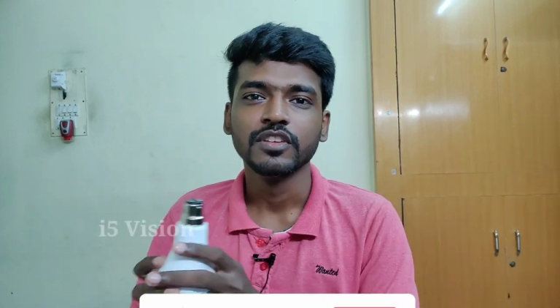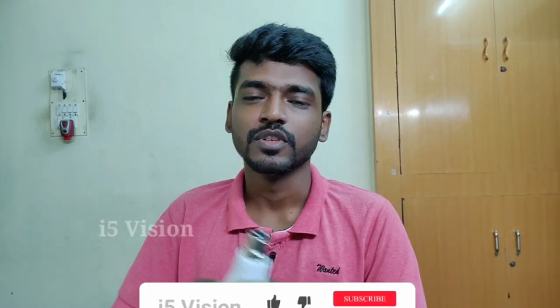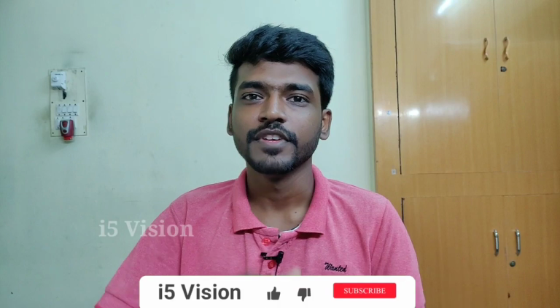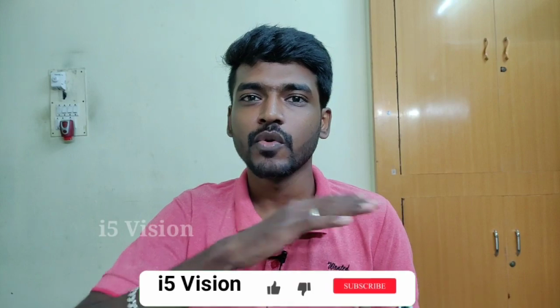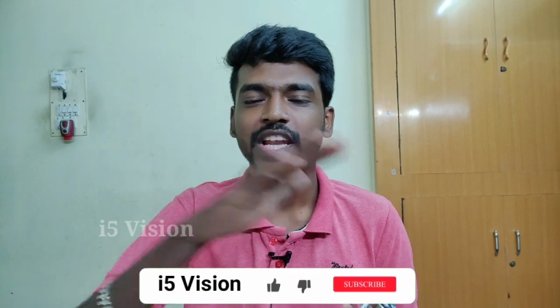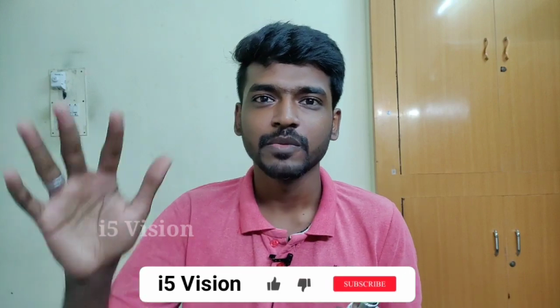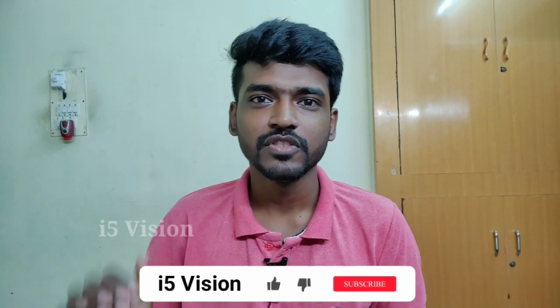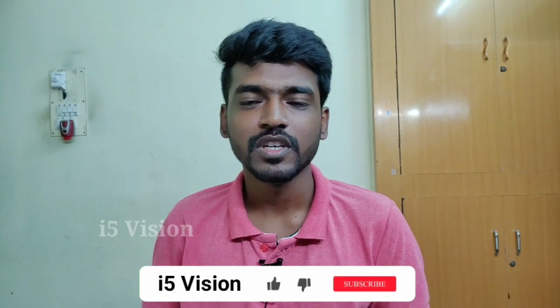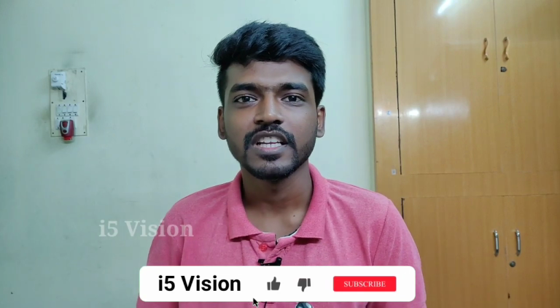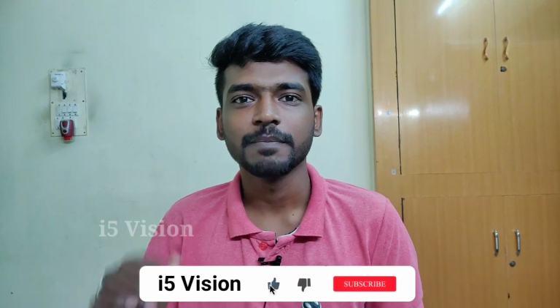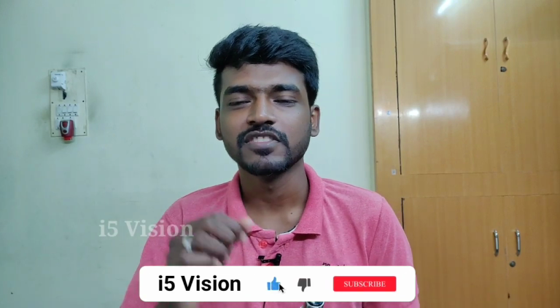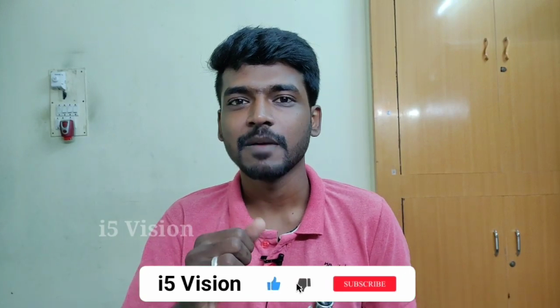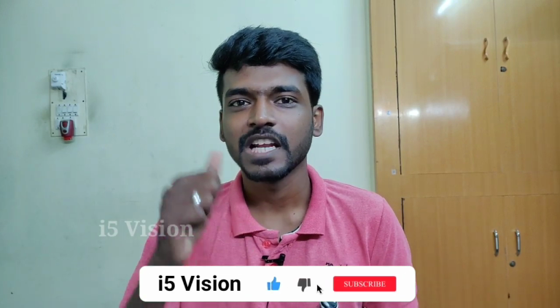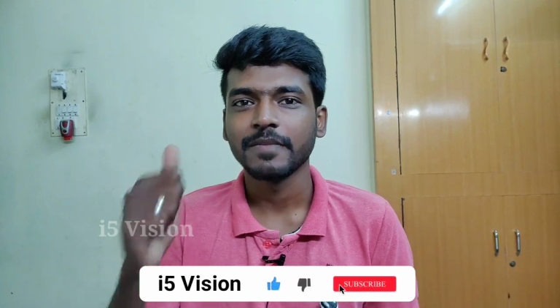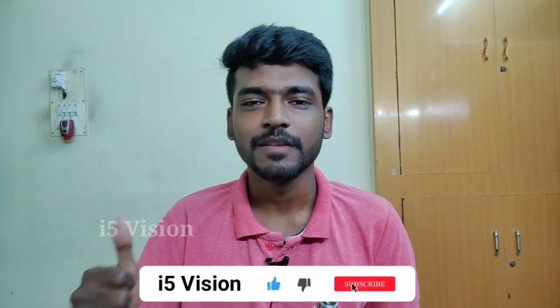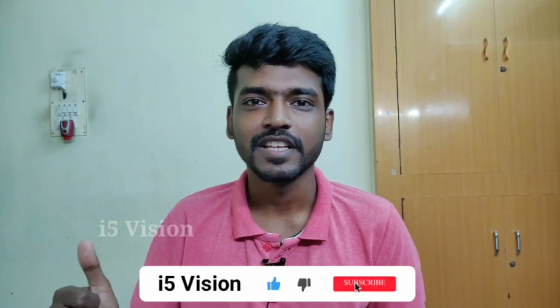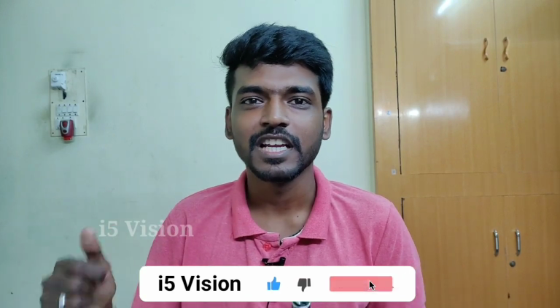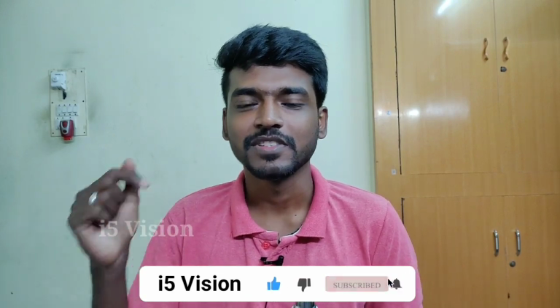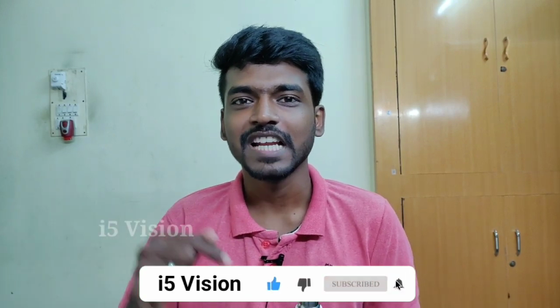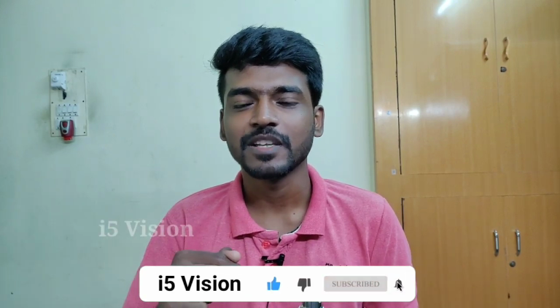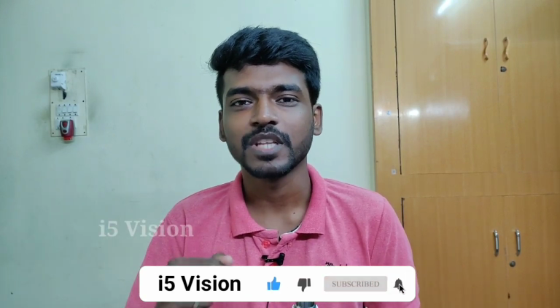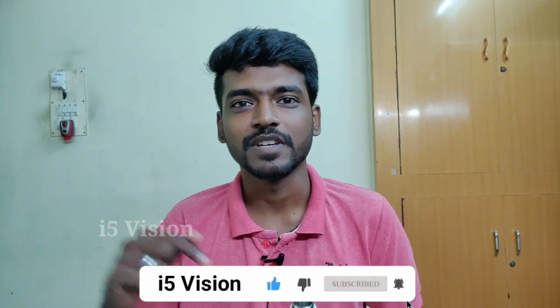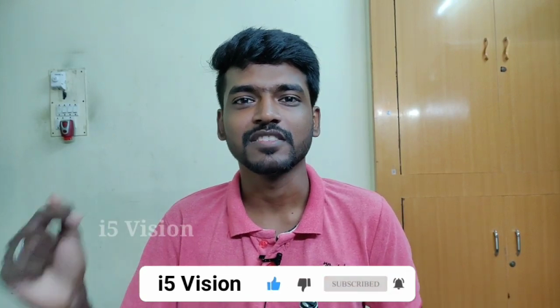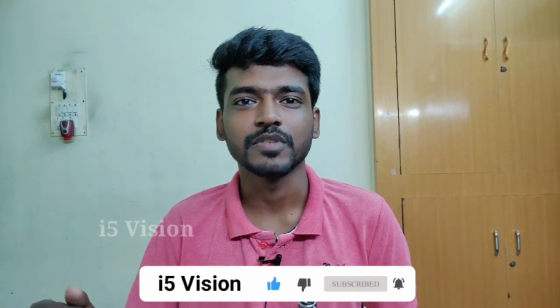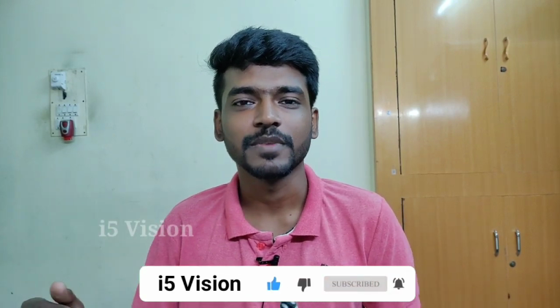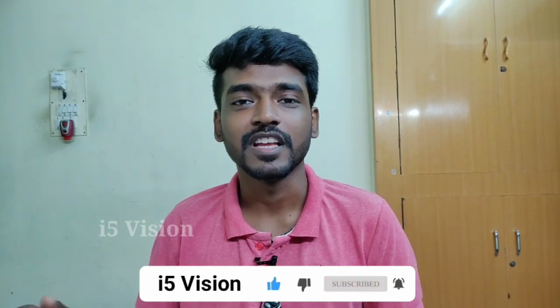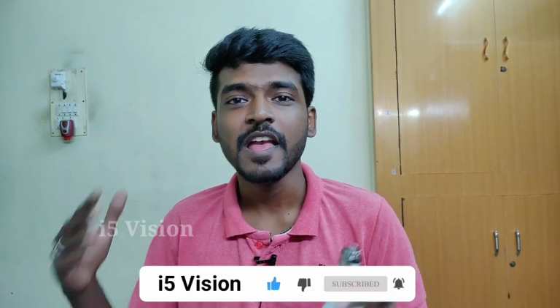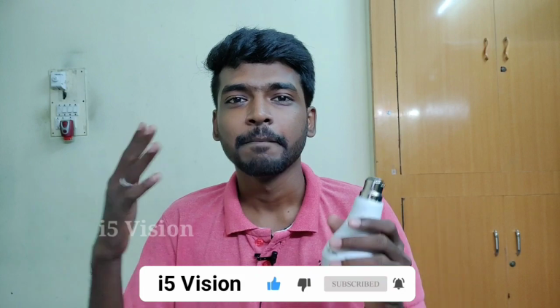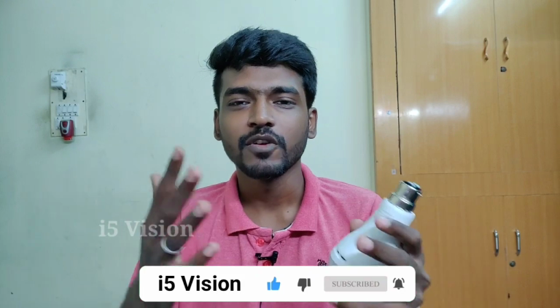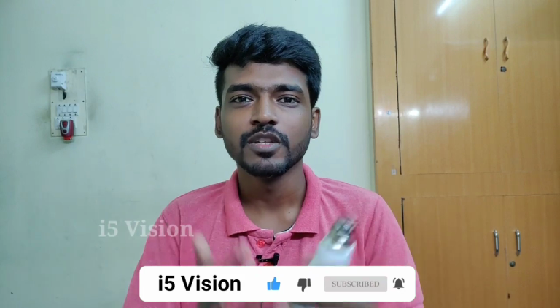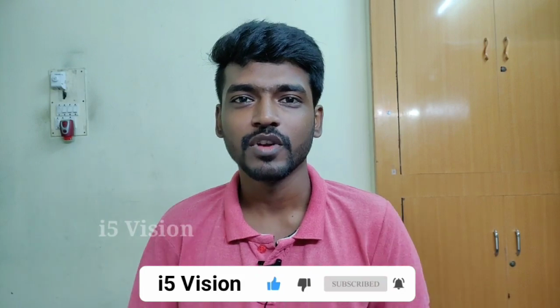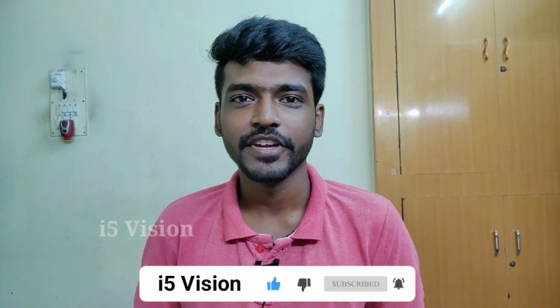If you like this video, please like and subscribe to our channel. I'll see you in the next video.